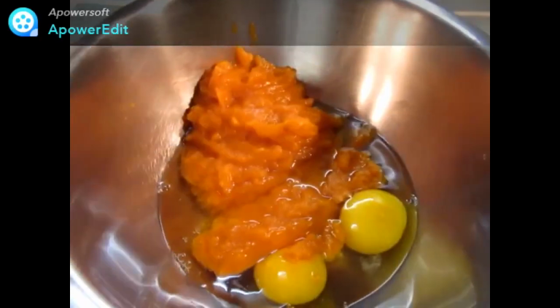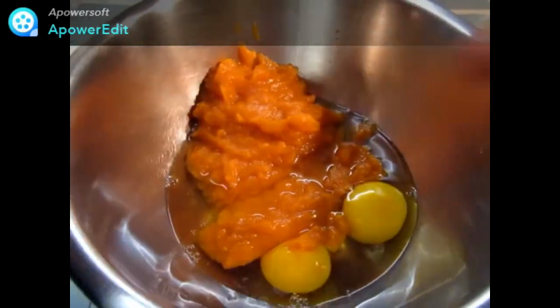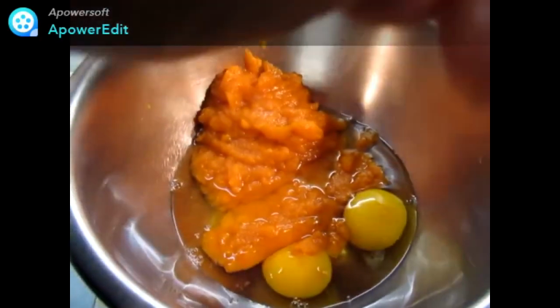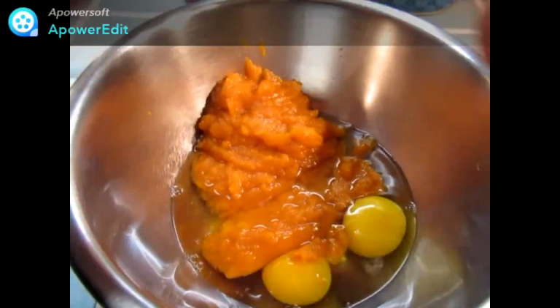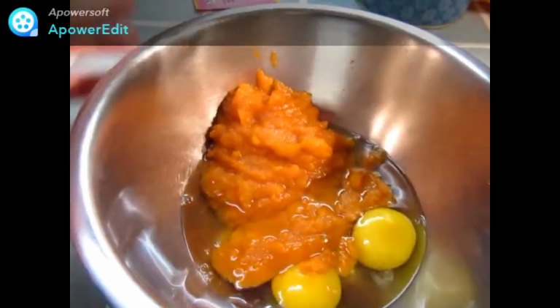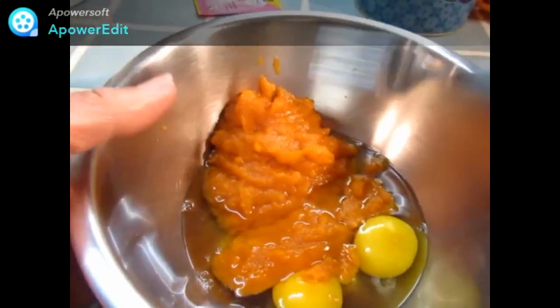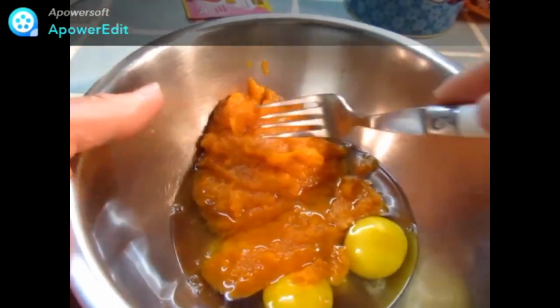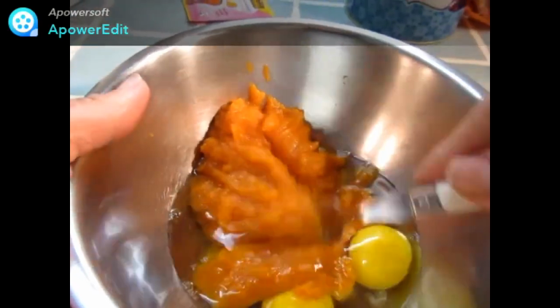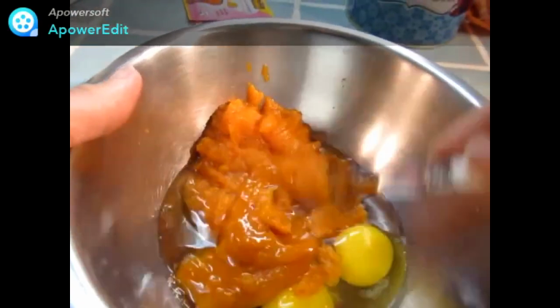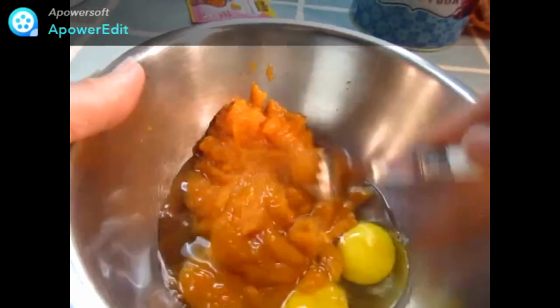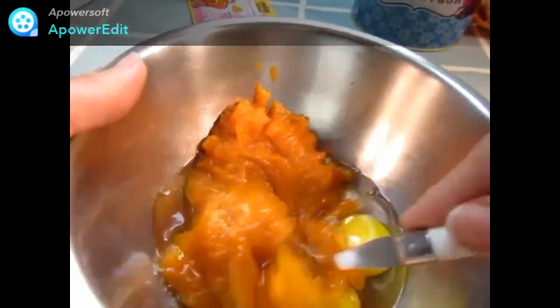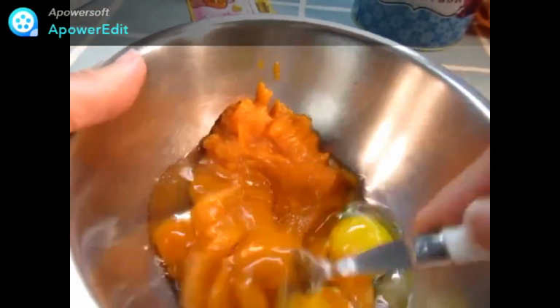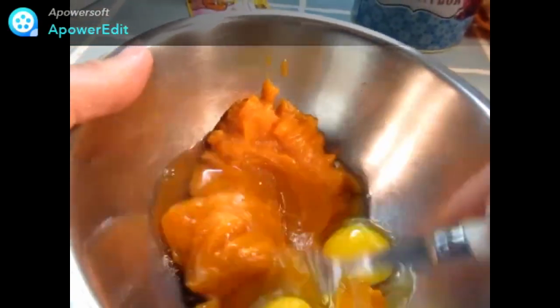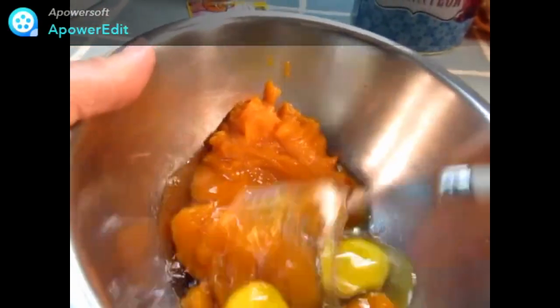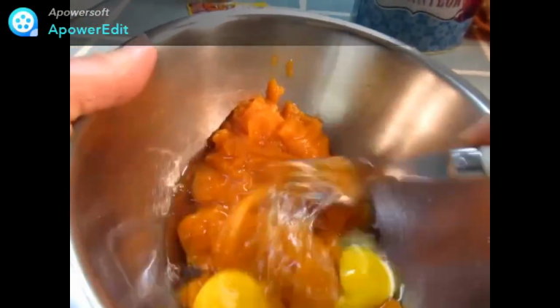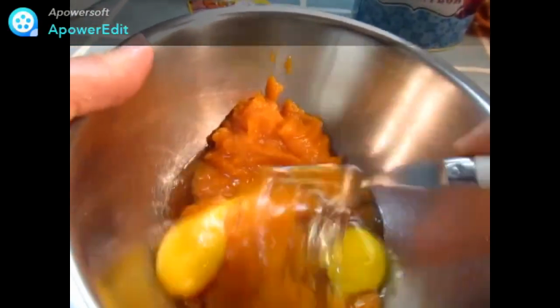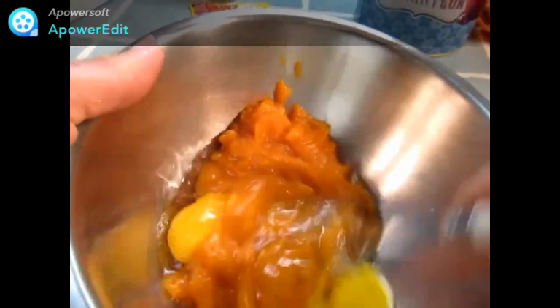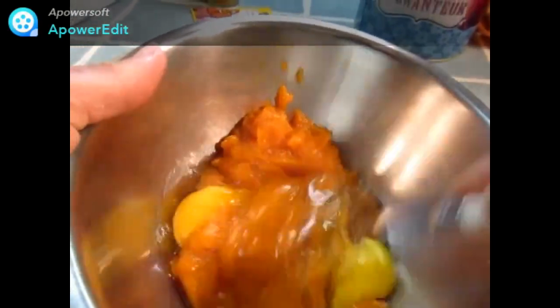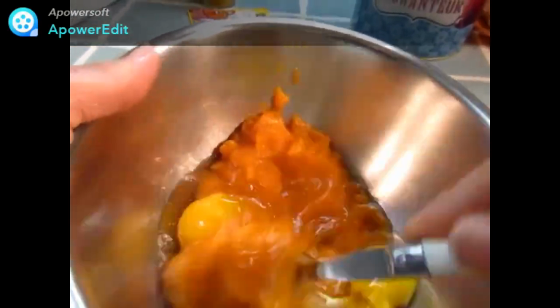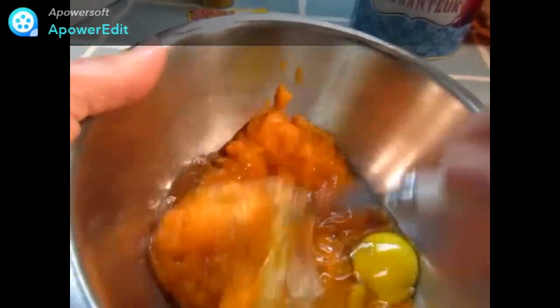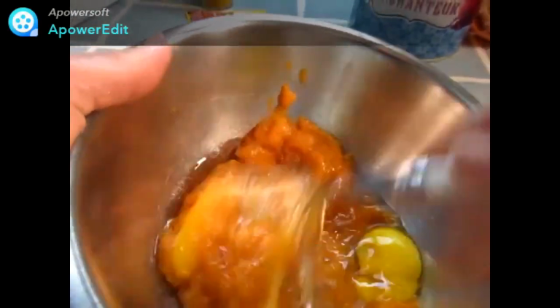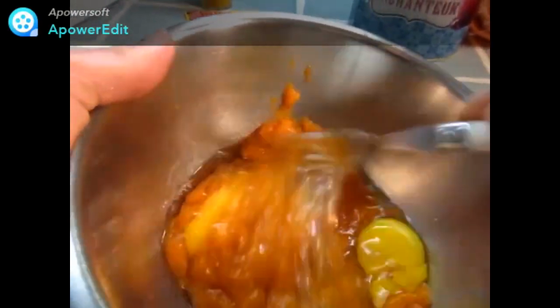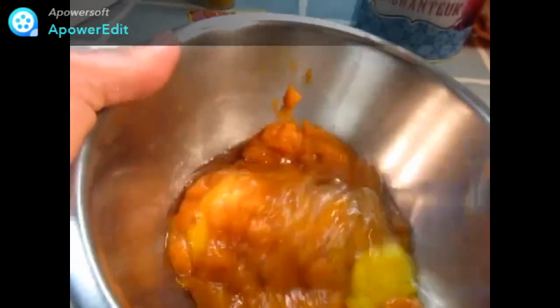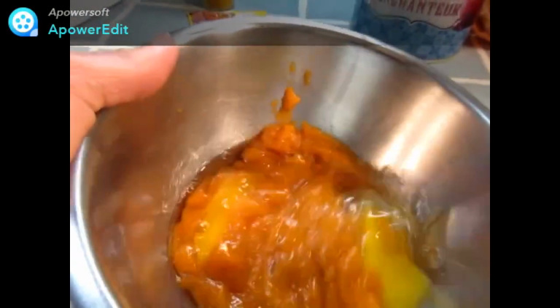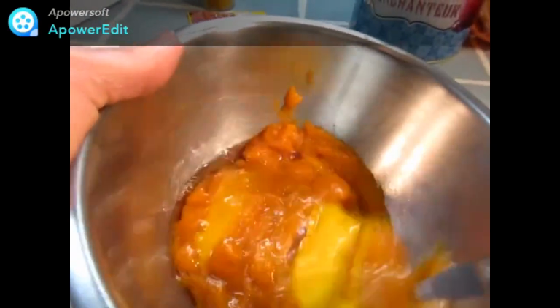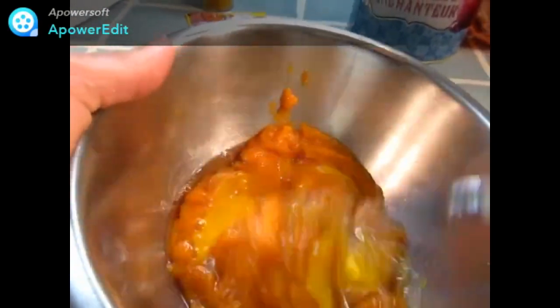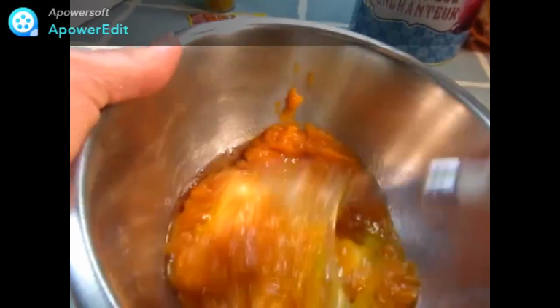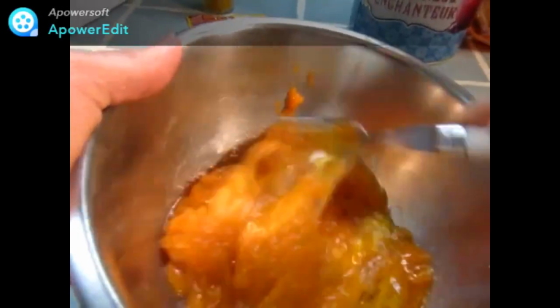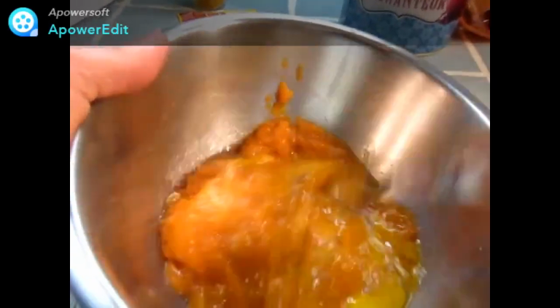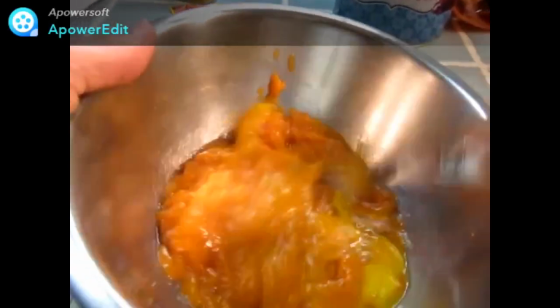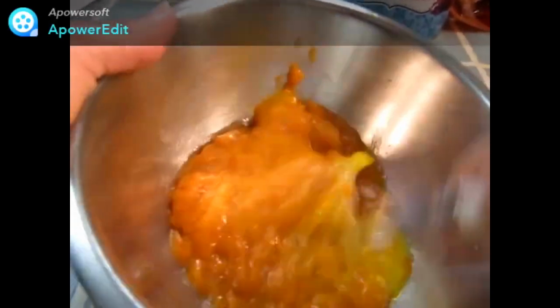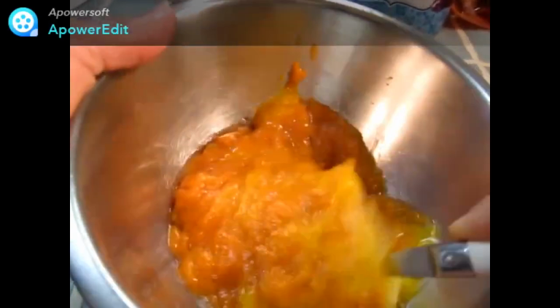Après avoir réduit en purée mes carottes, je les bats dans un saladier avec mes œufs.